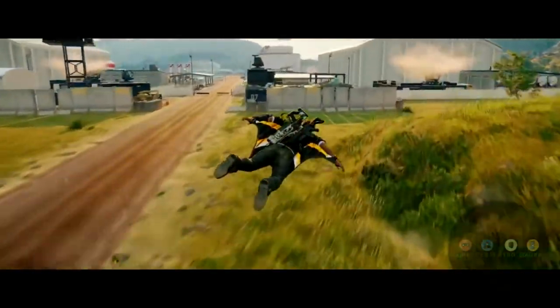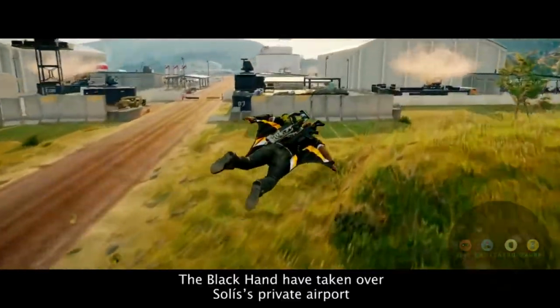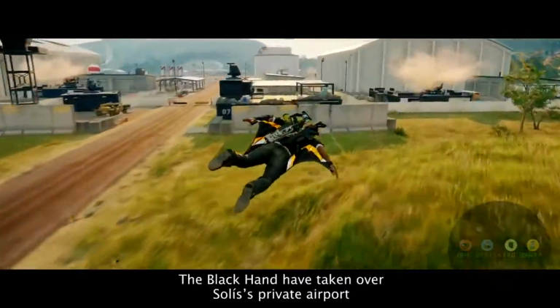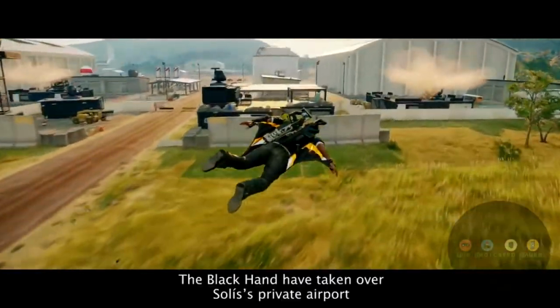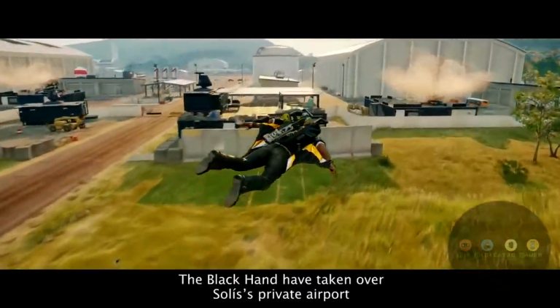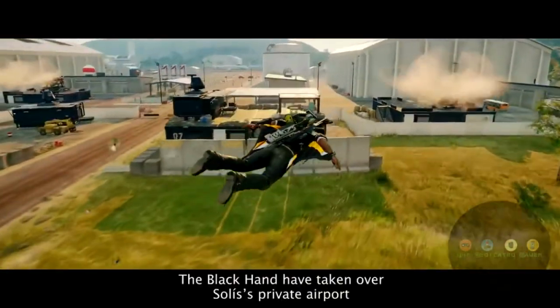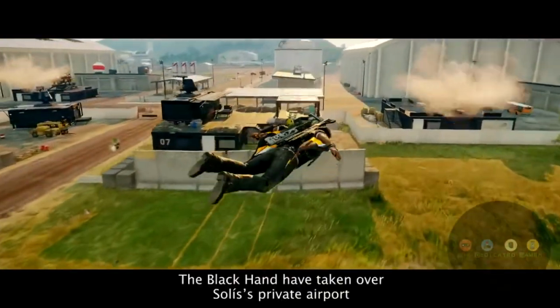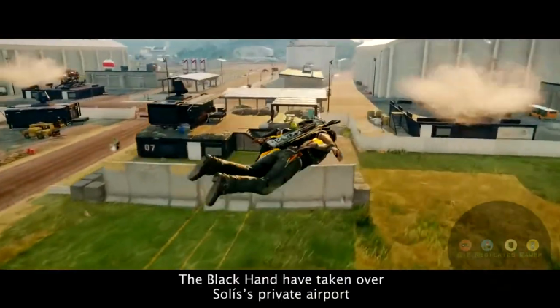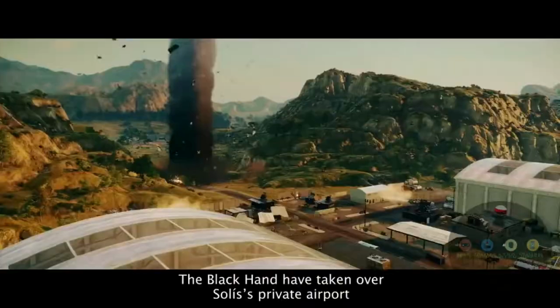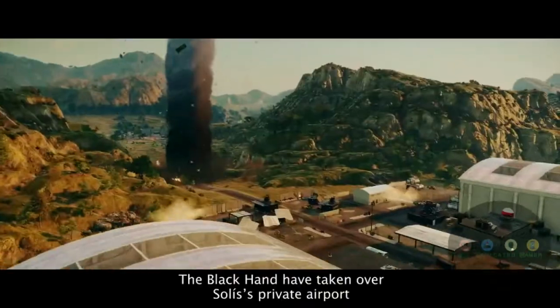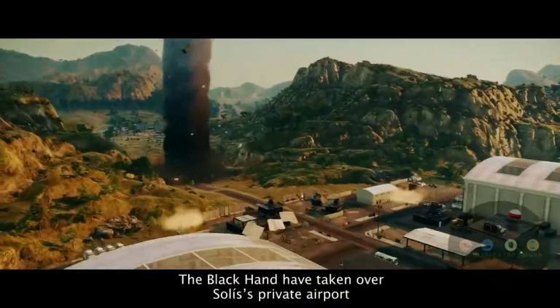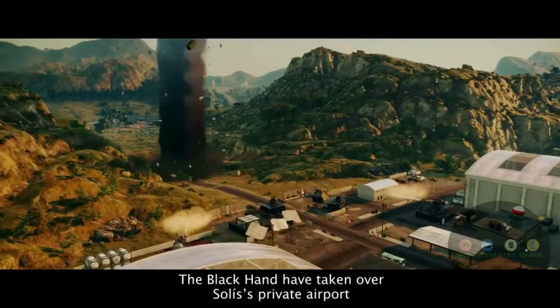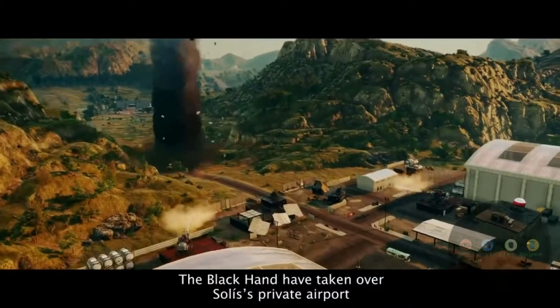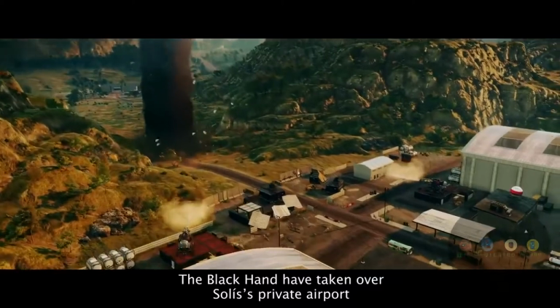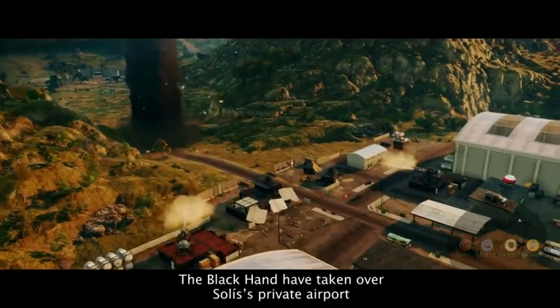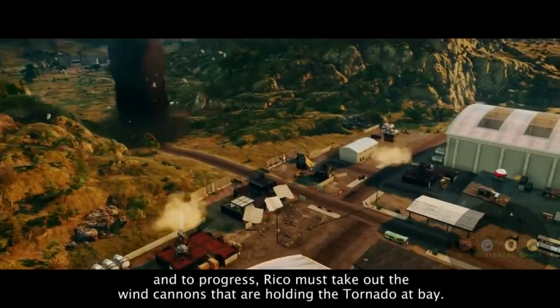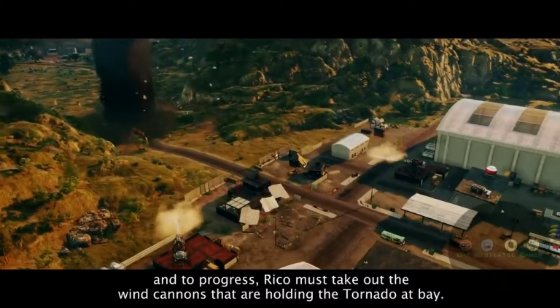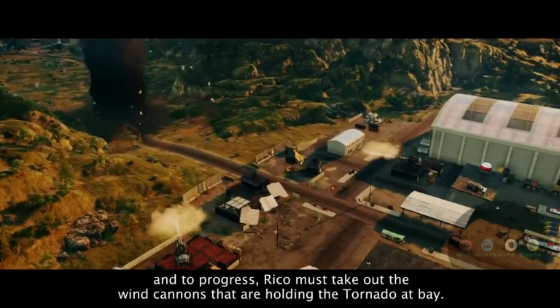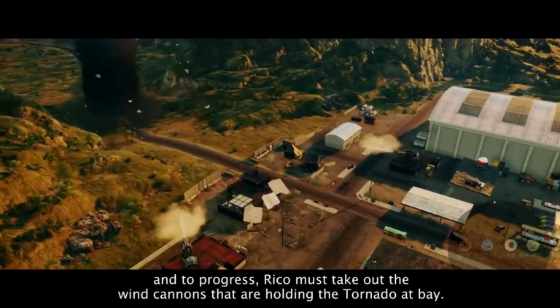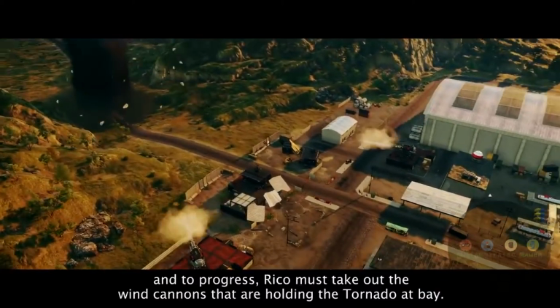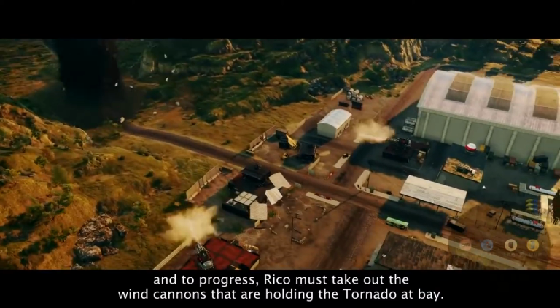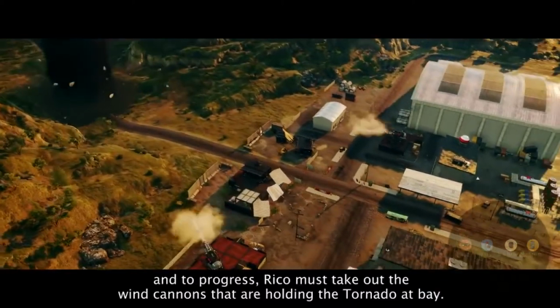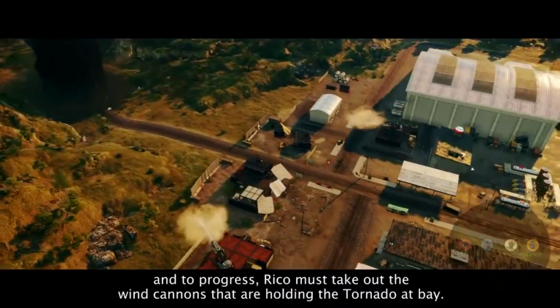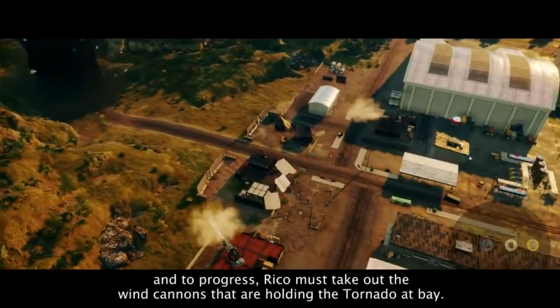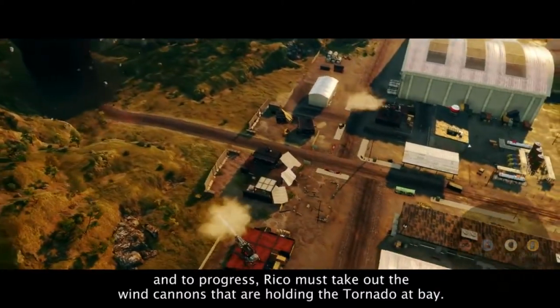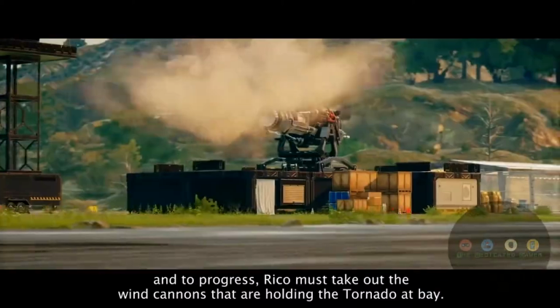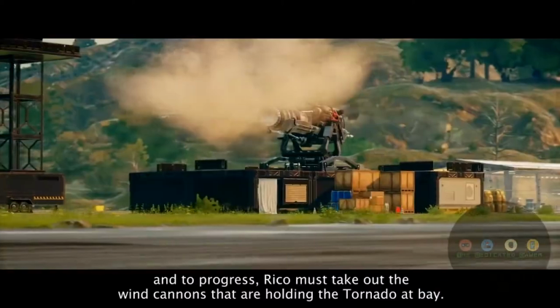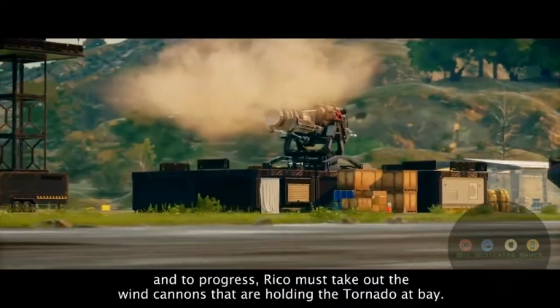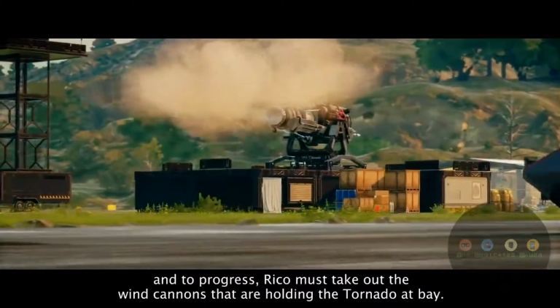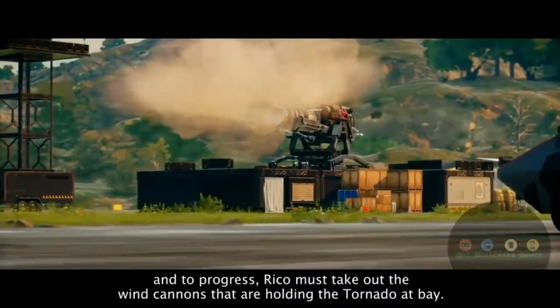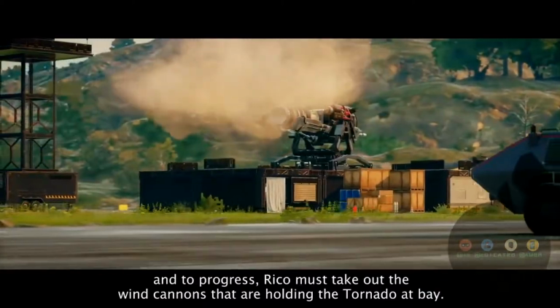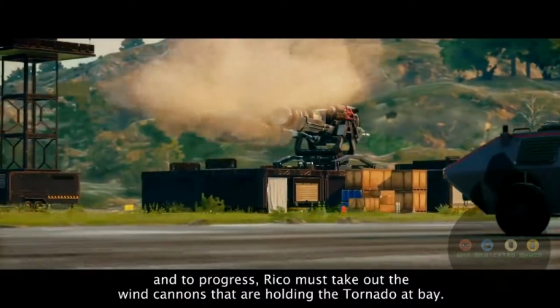The Black Hand have taken over Selyse's private airport, and to progress, Rico must take out the wind cannons that are holding the tornado at bay.